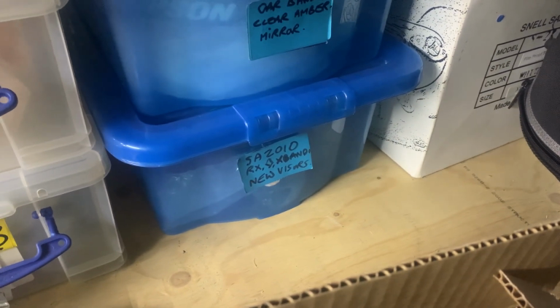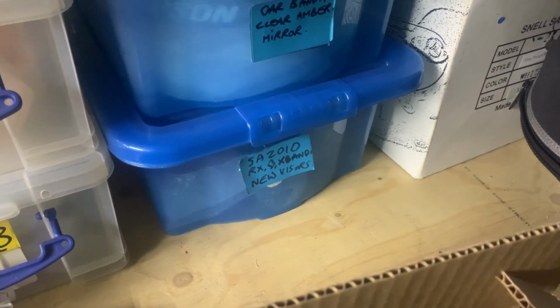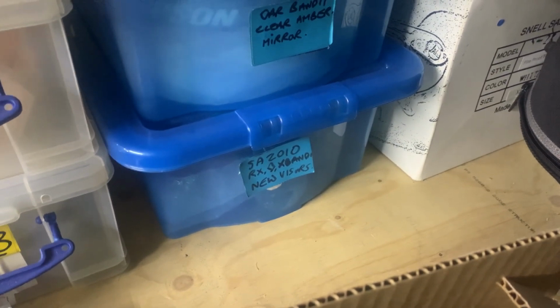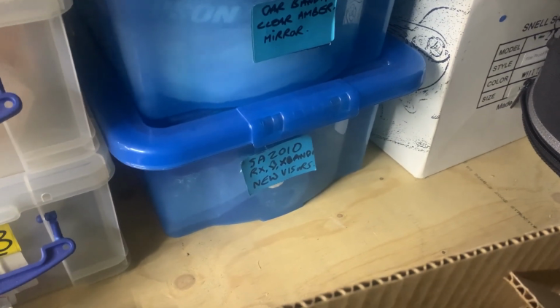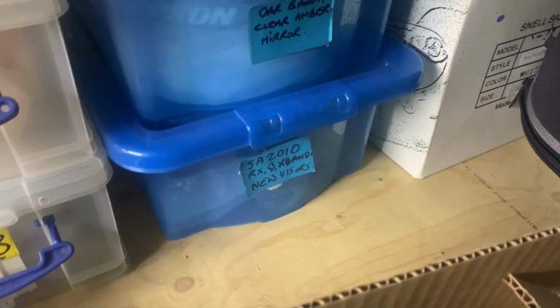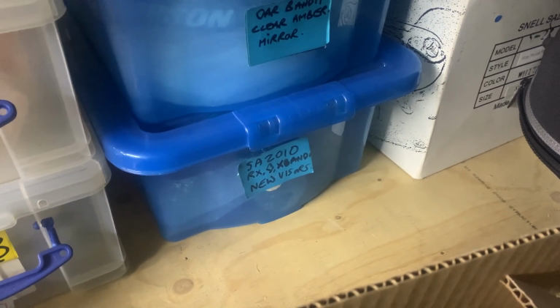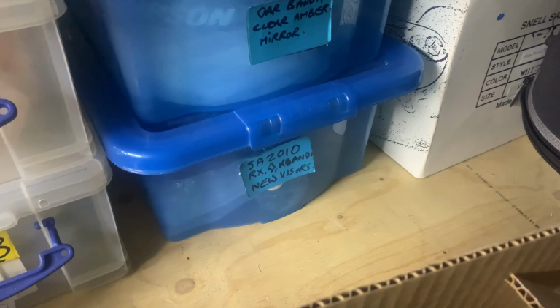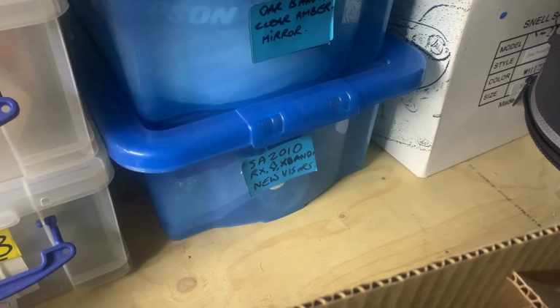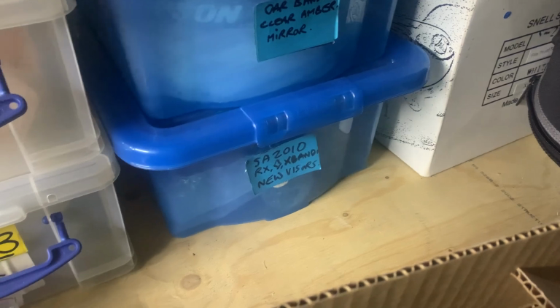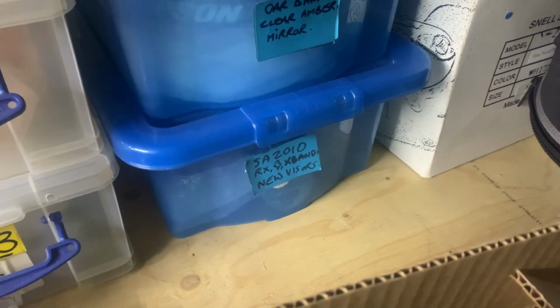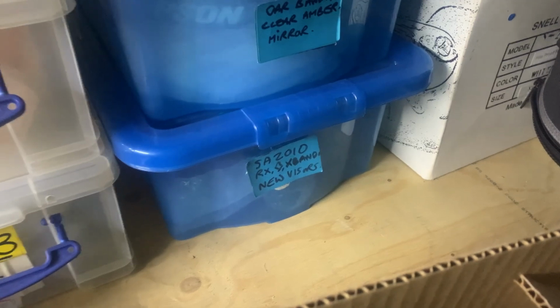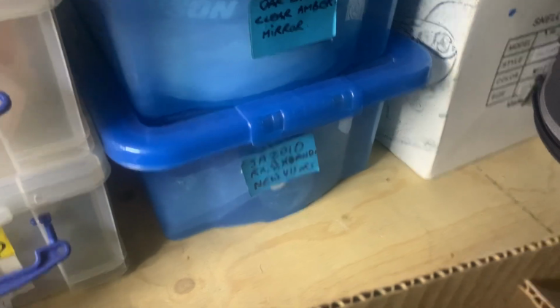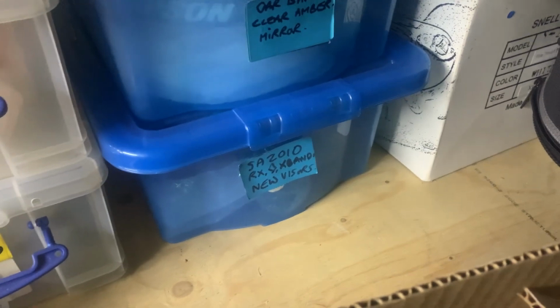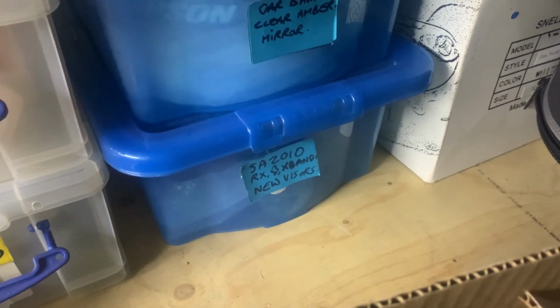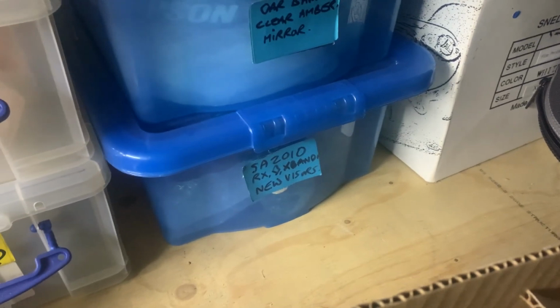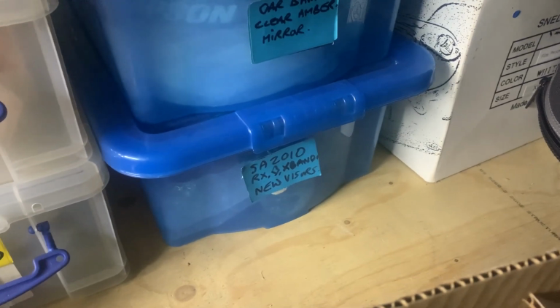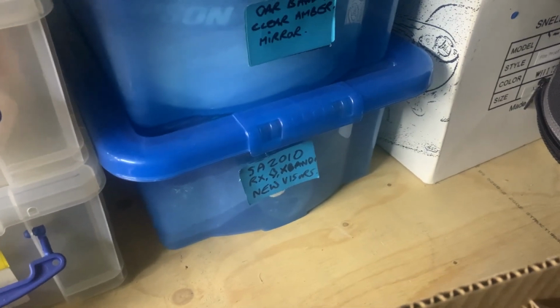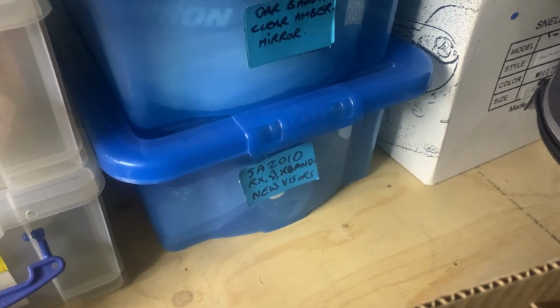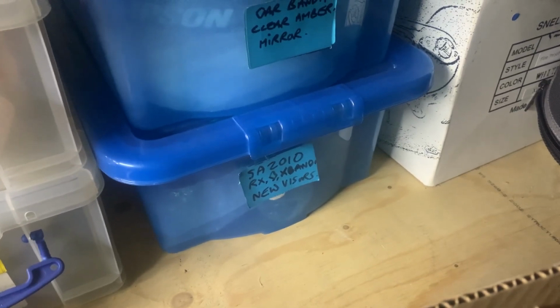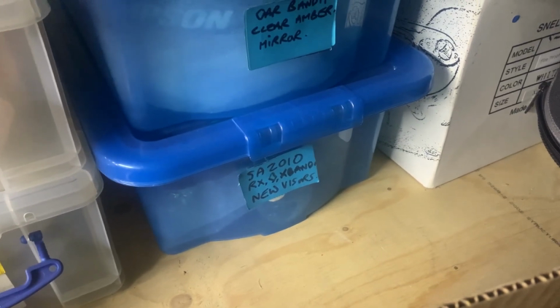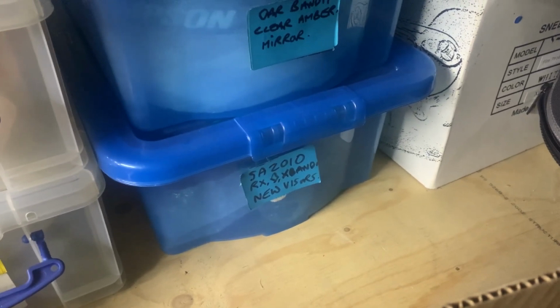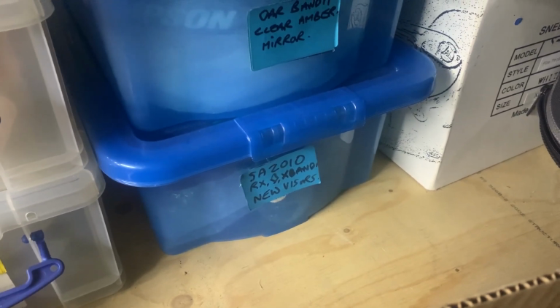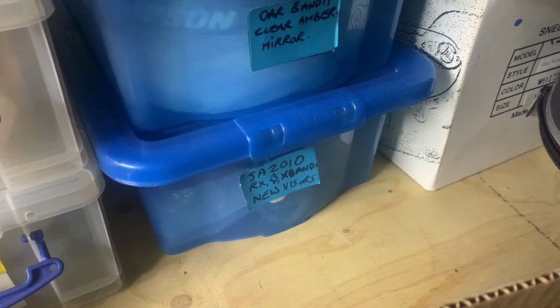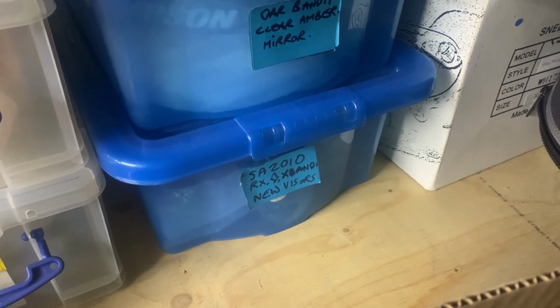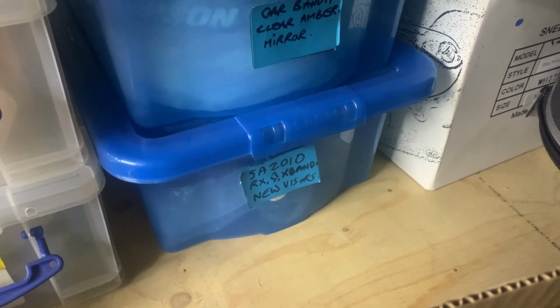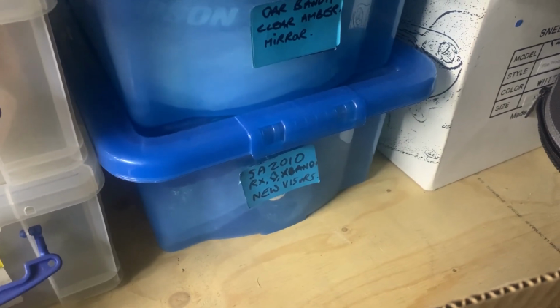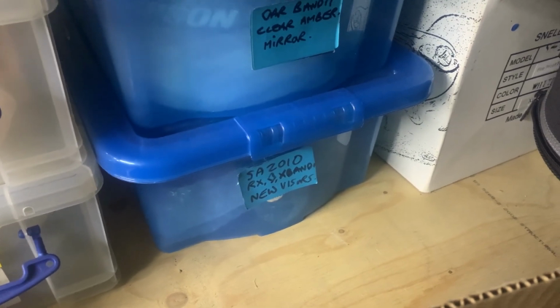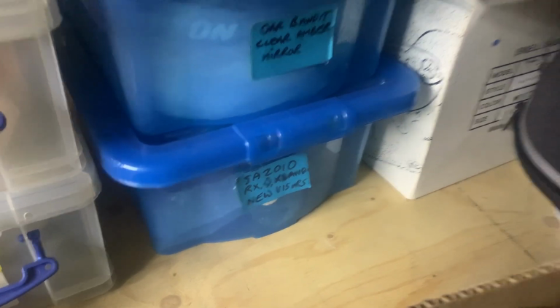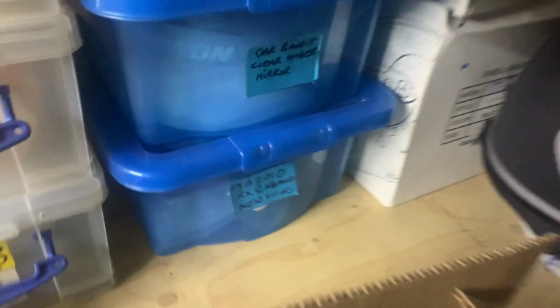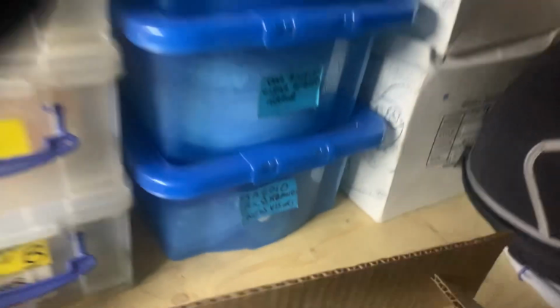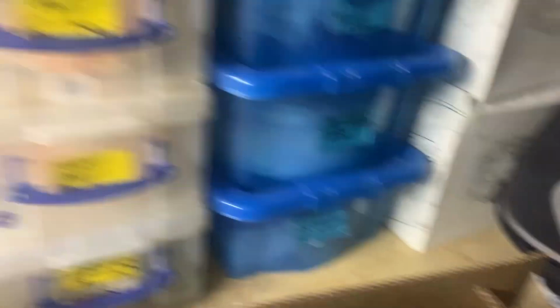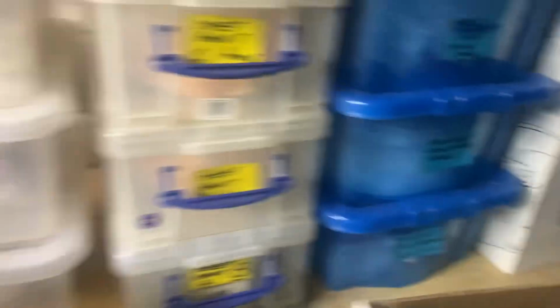And you've got your RXs — they're the SA 2010 RXs, and it also fits the X Bandit.